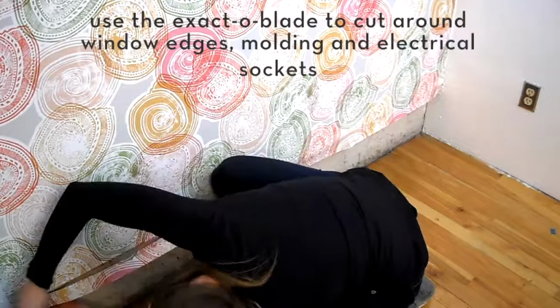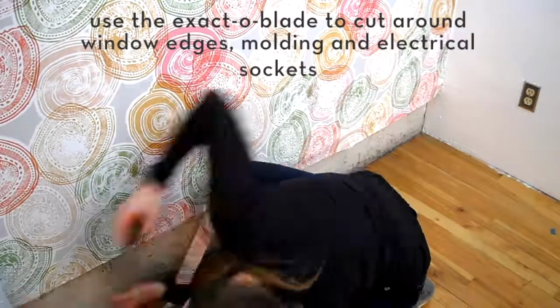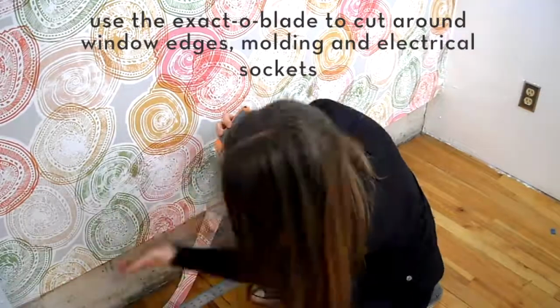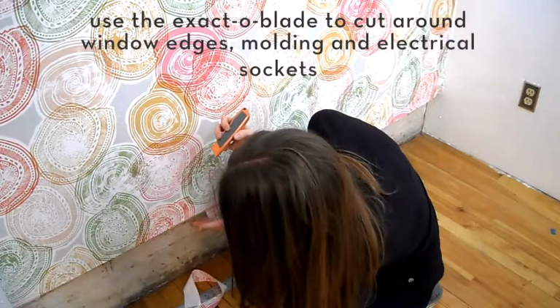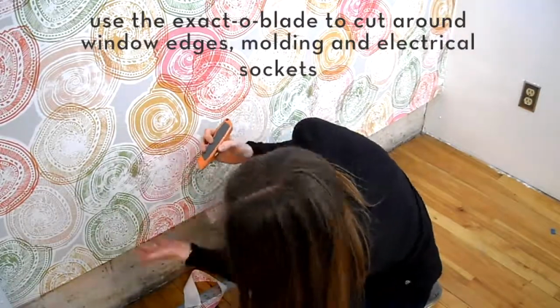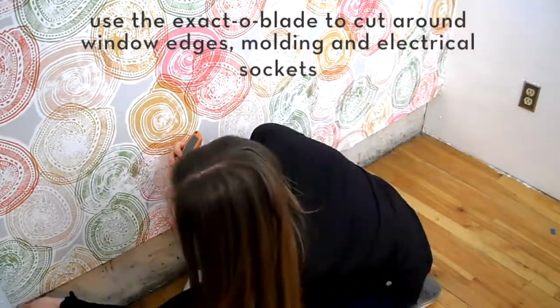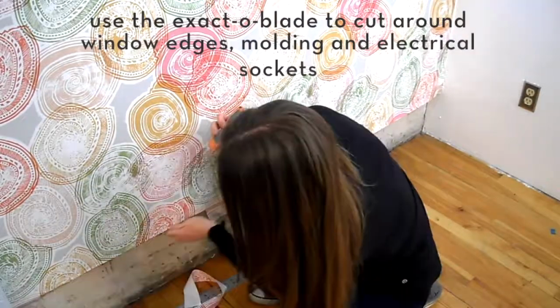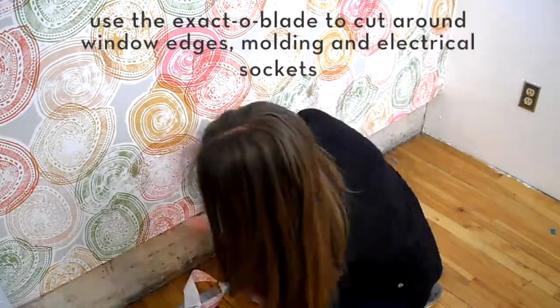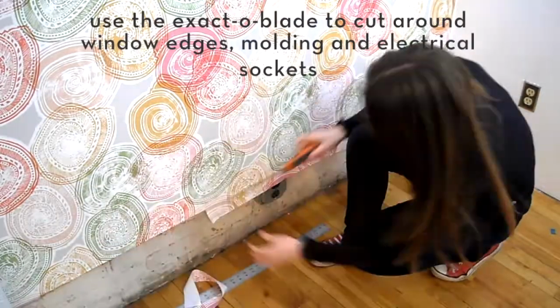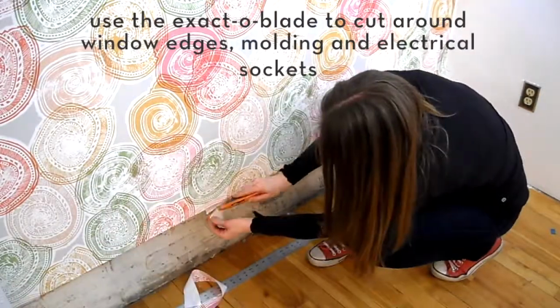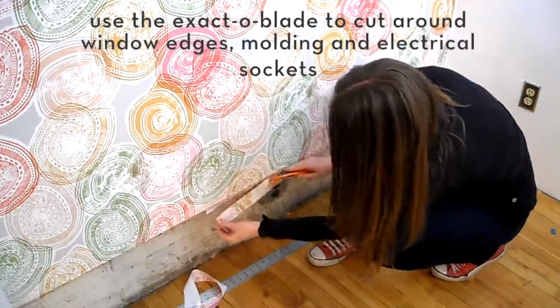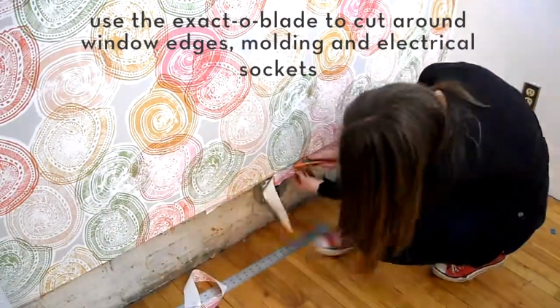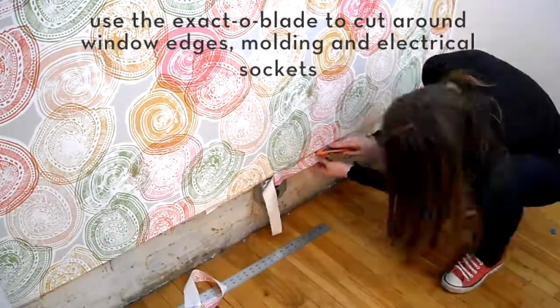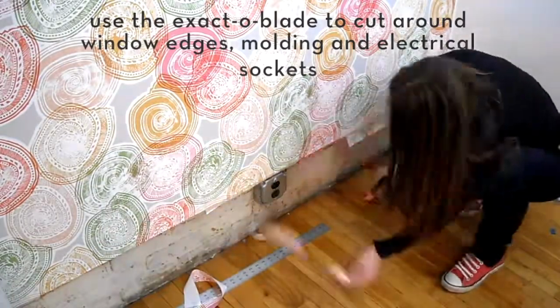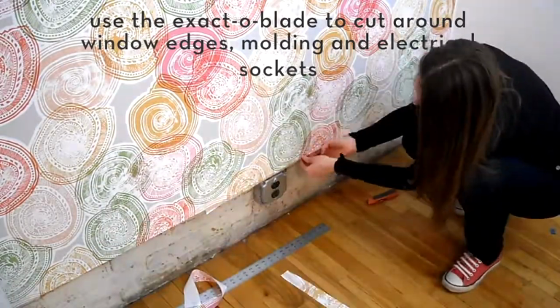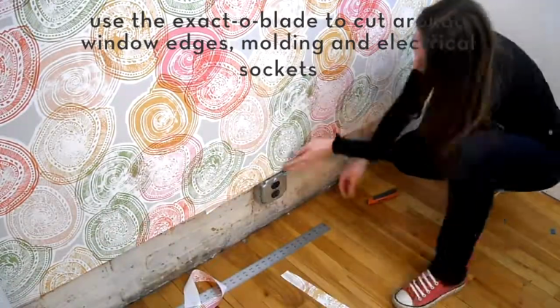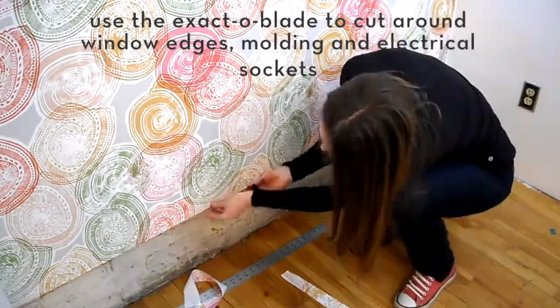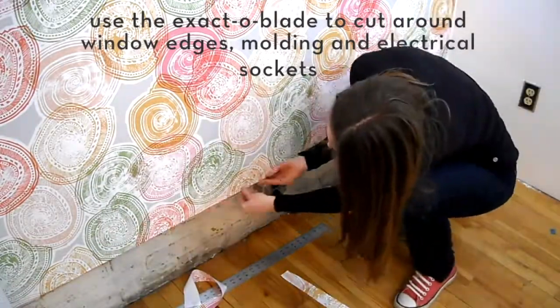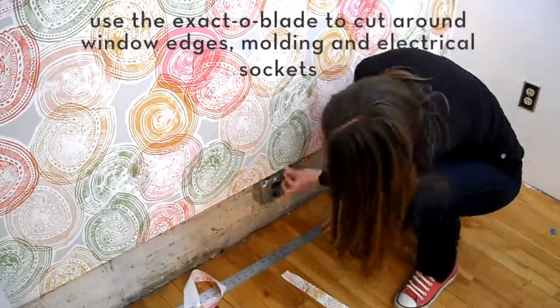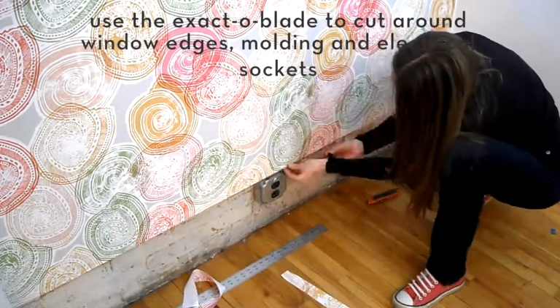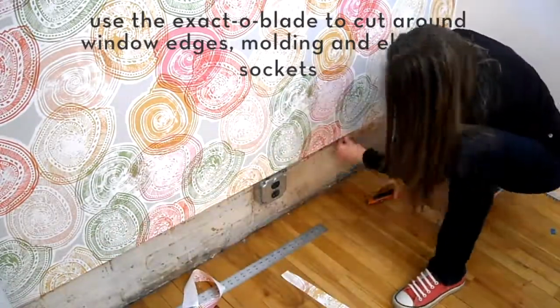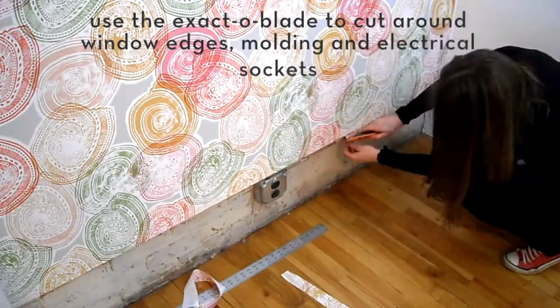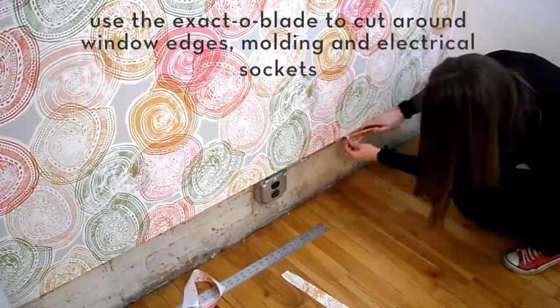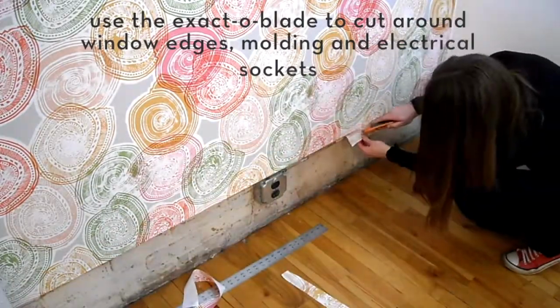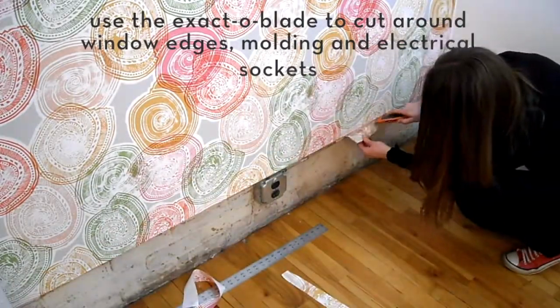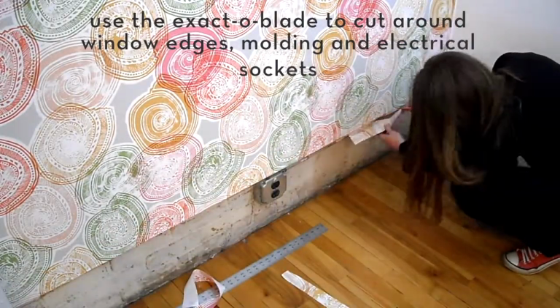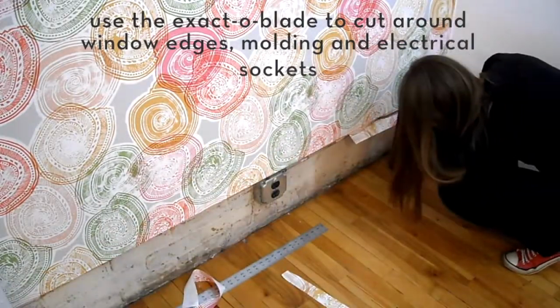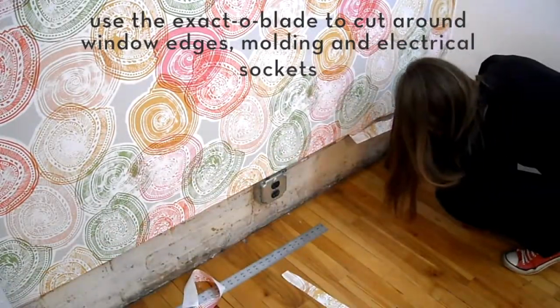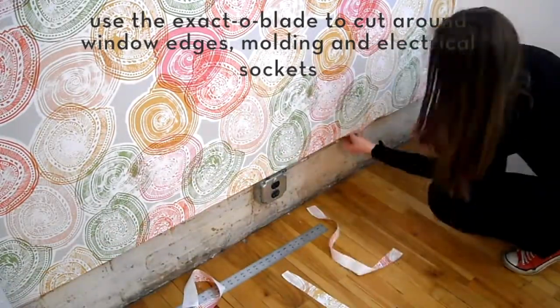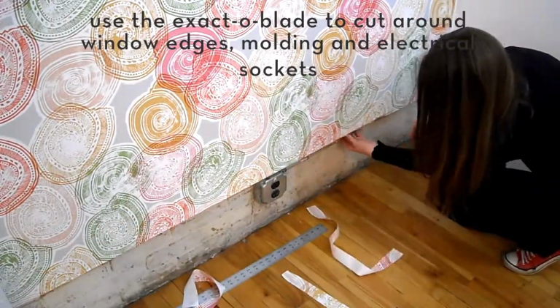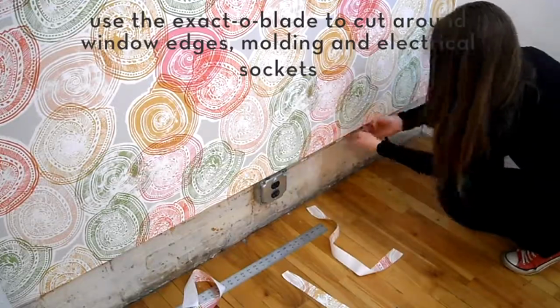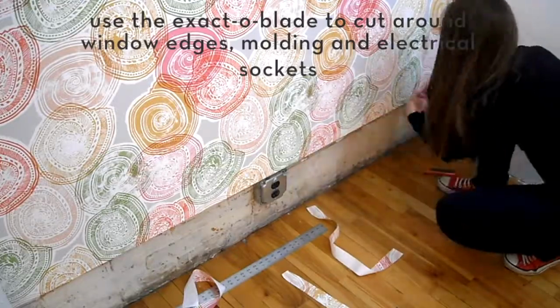Use the exacto blade to cut around window edges, molding, and electrical sockets.